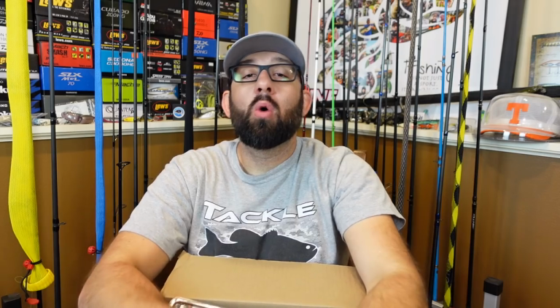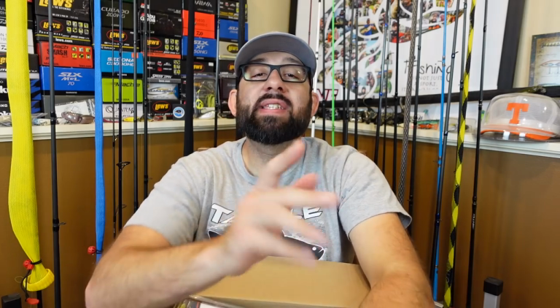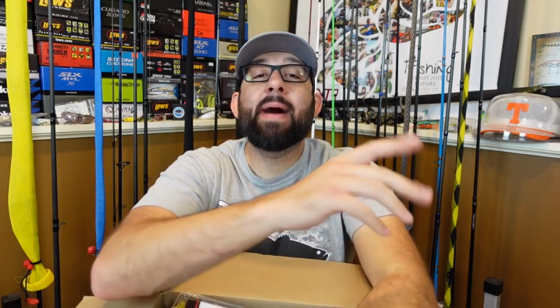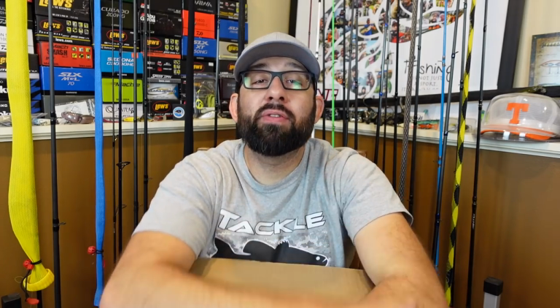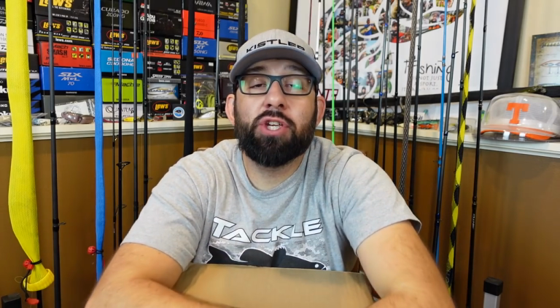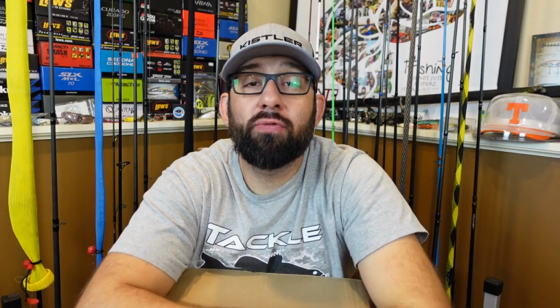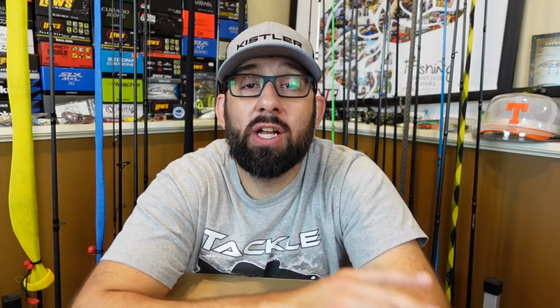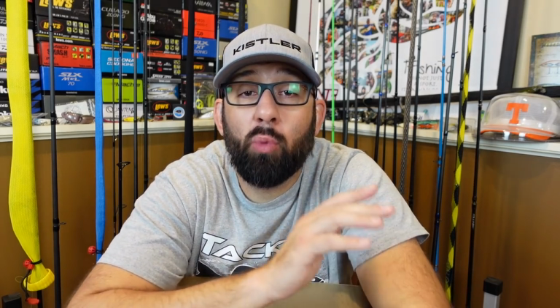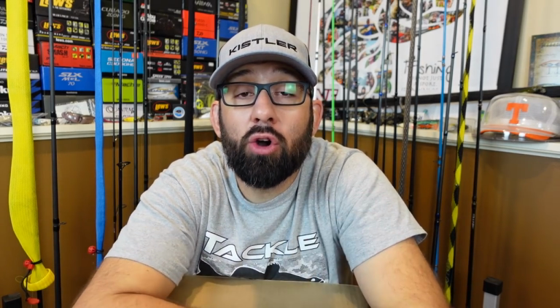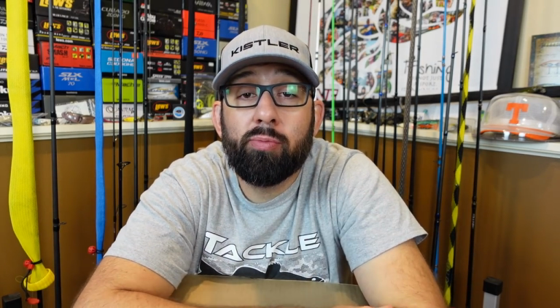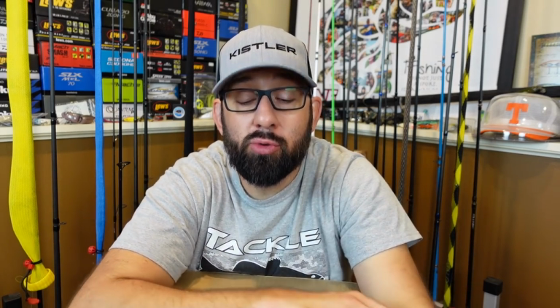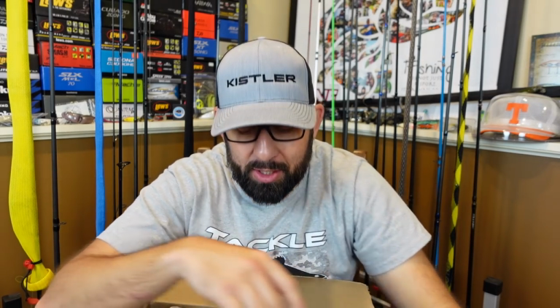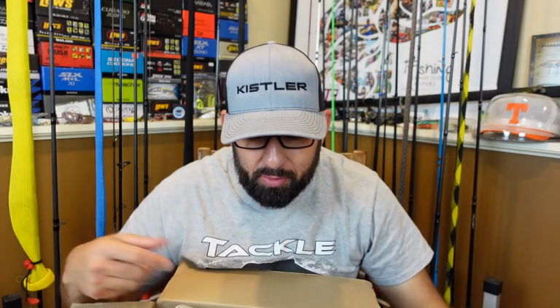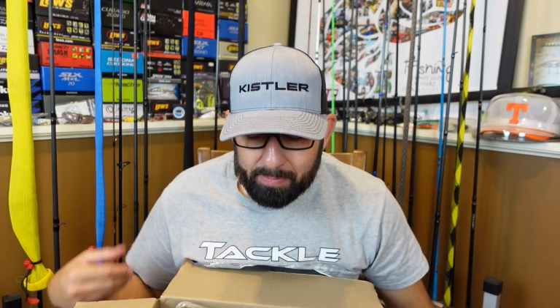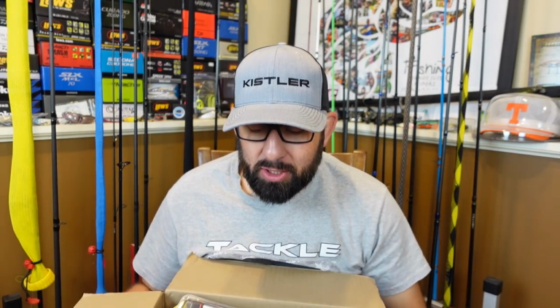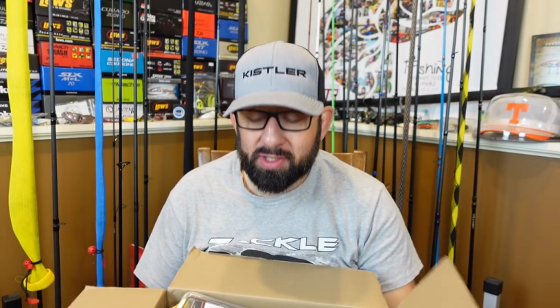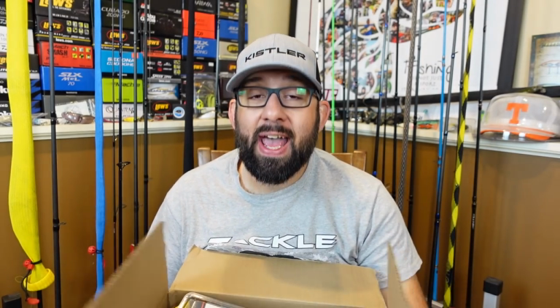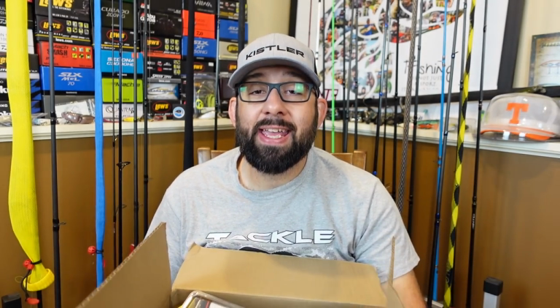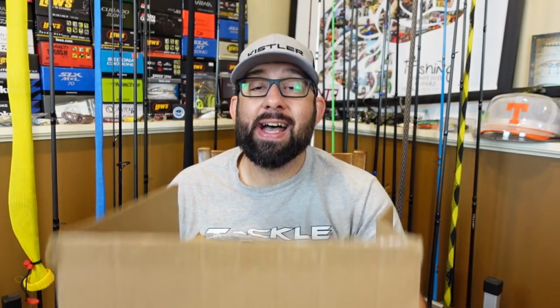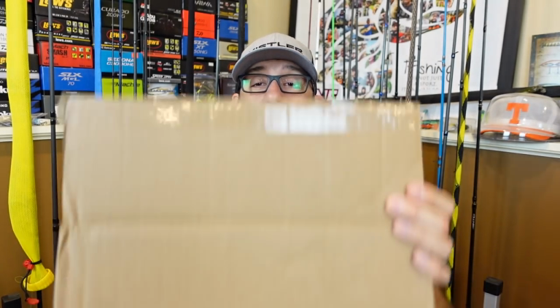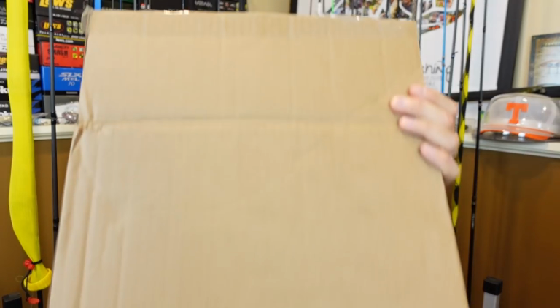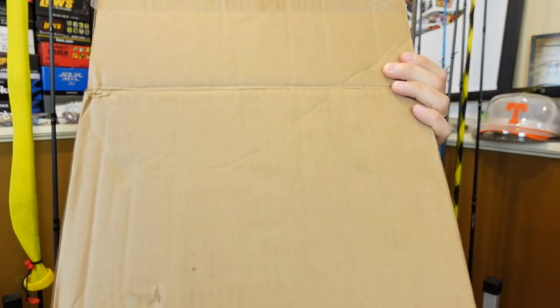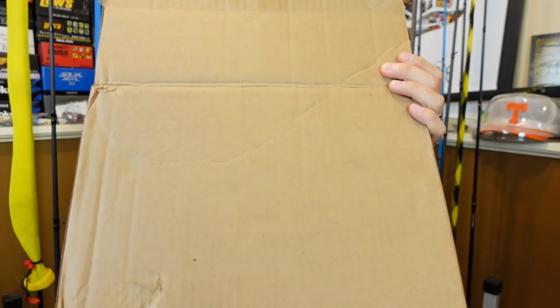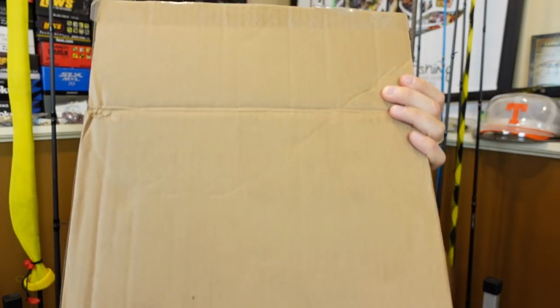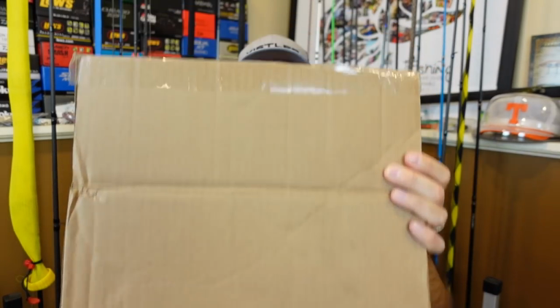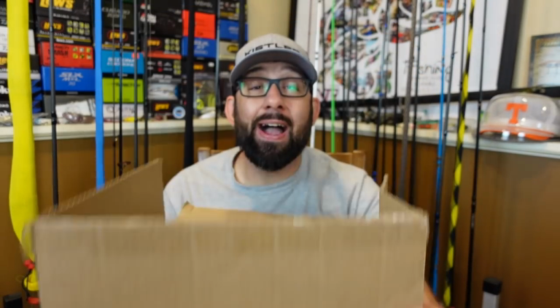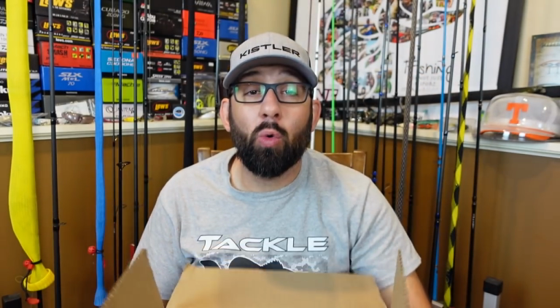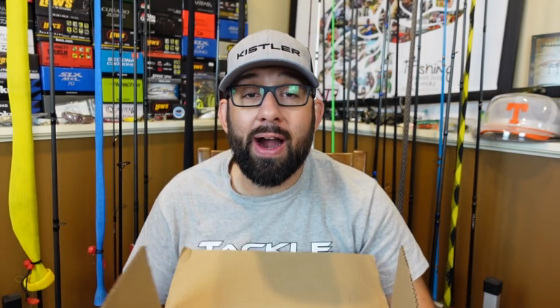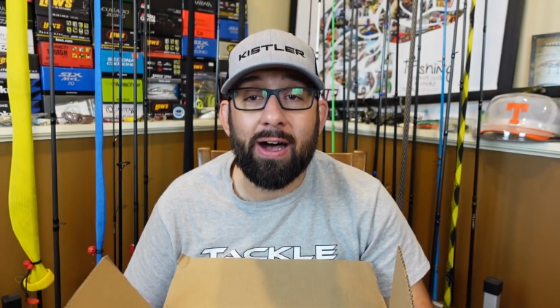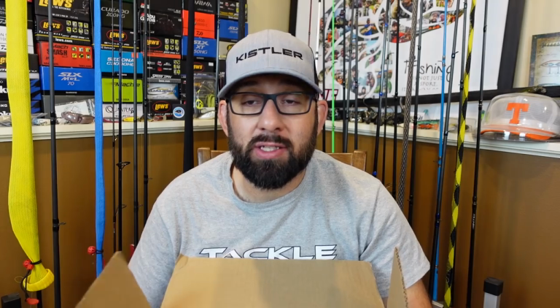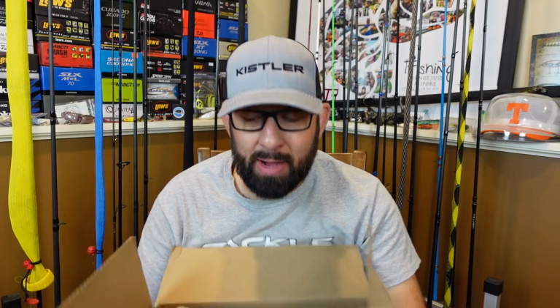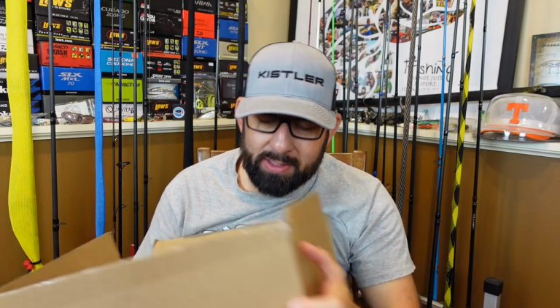What's happening Fishing Friends? Welcome to another episode. Today we are back to a Tackle Warehouse unboxing.